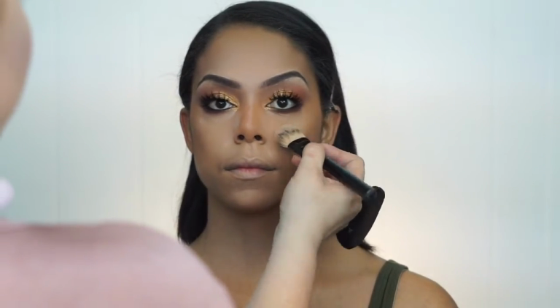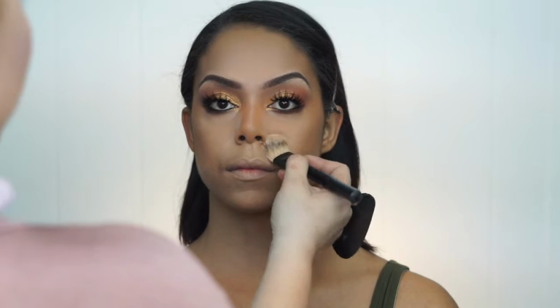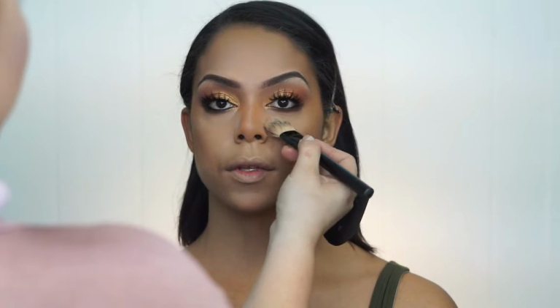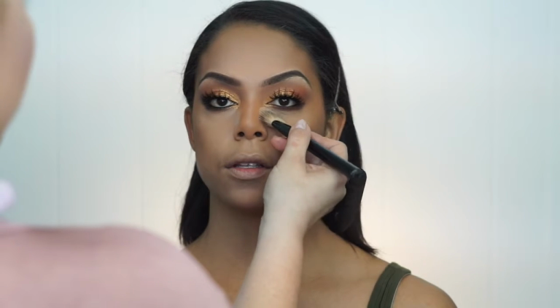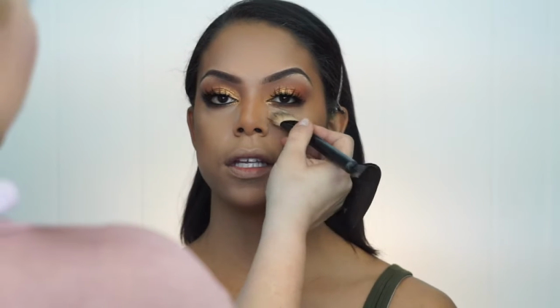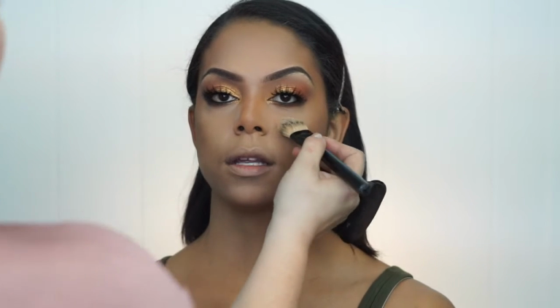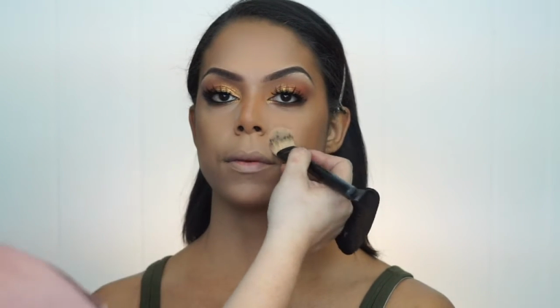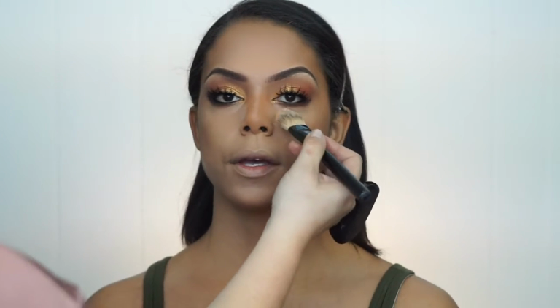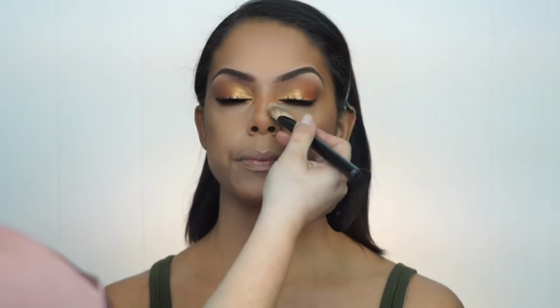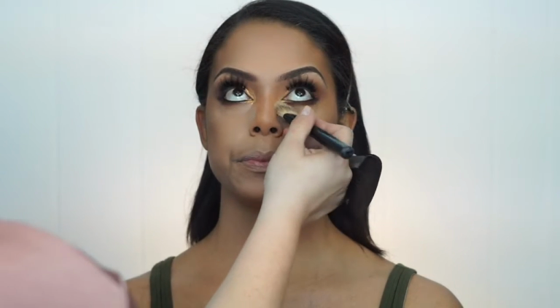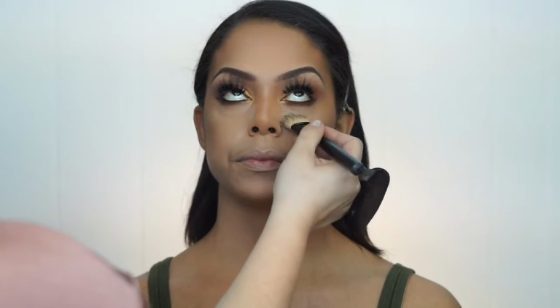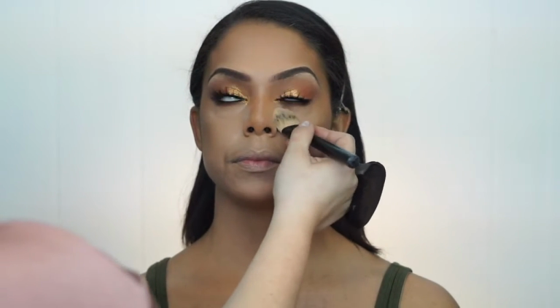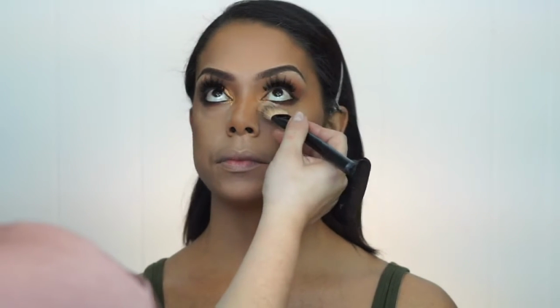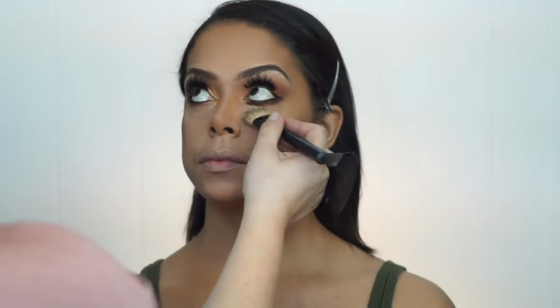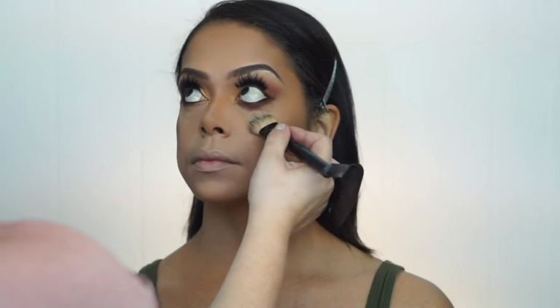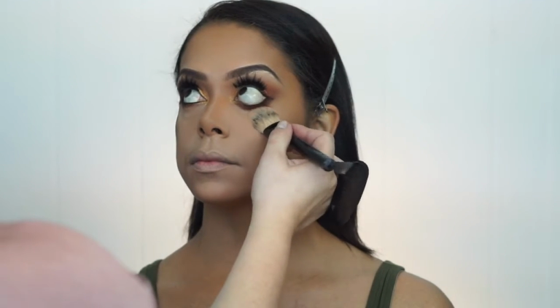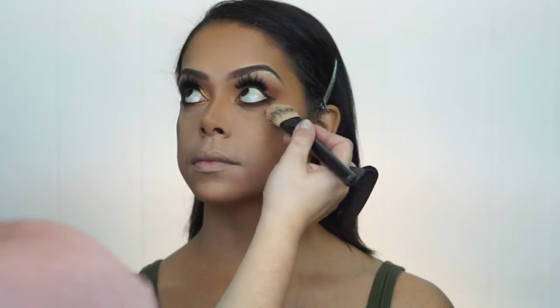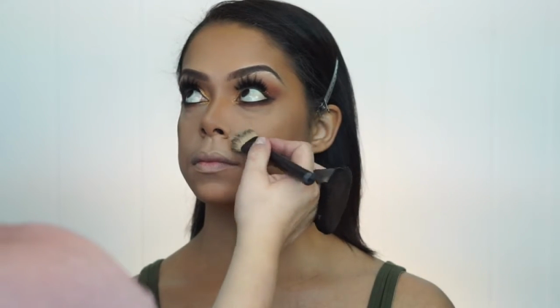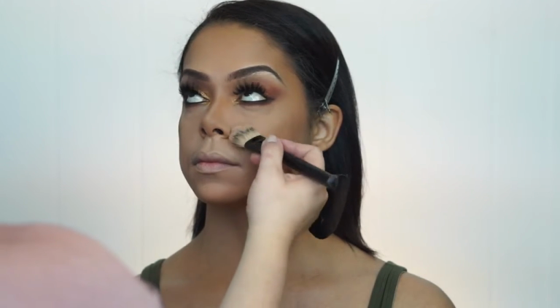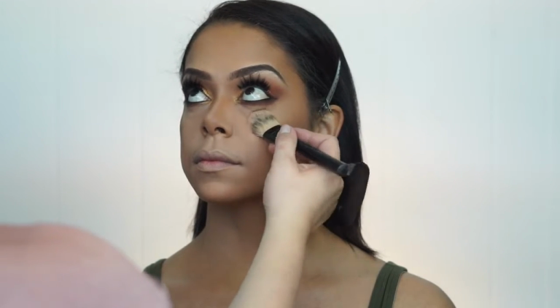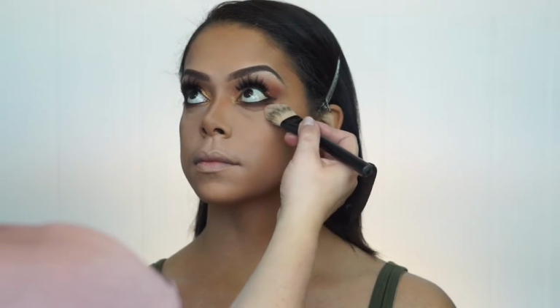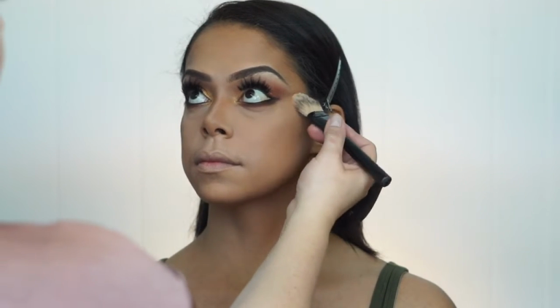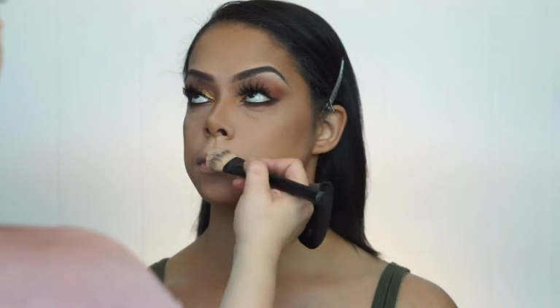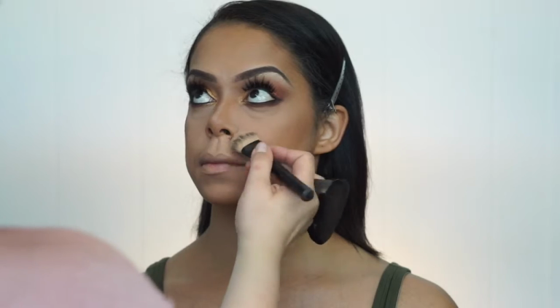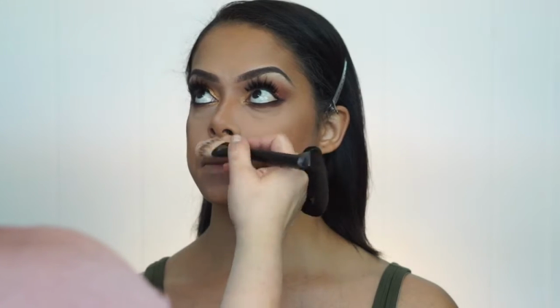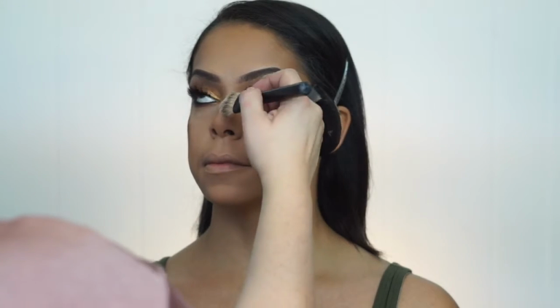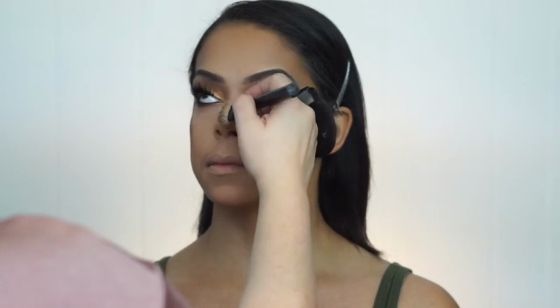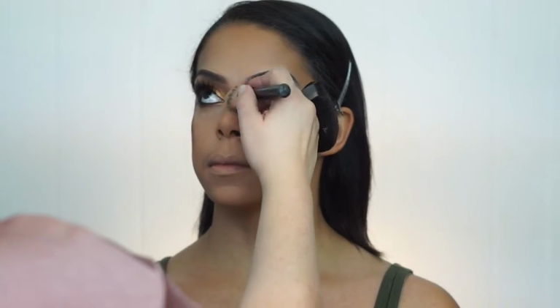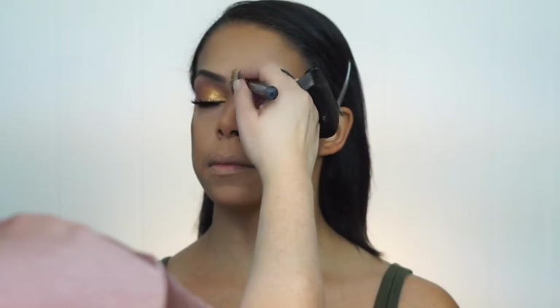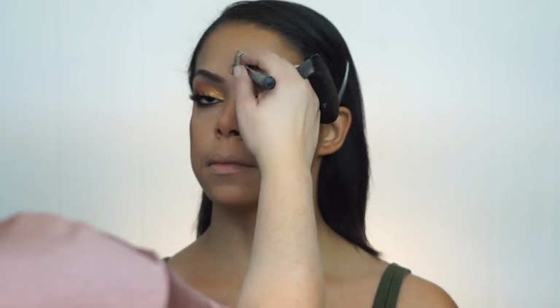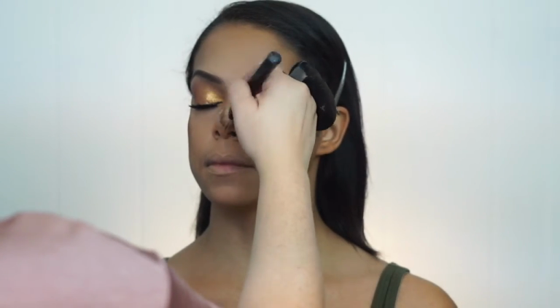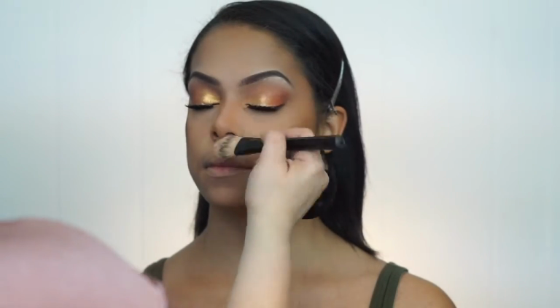I dust off the setting powder so we don't have those flashbacks, or sometimes people forget and they have this white rim around their eyes — which I think is crazy.